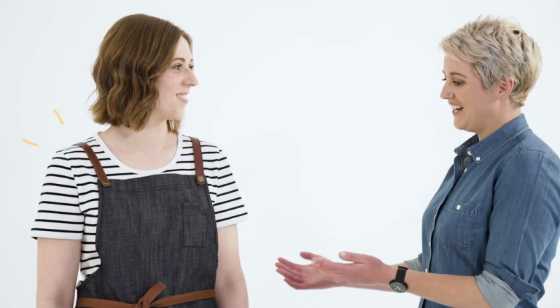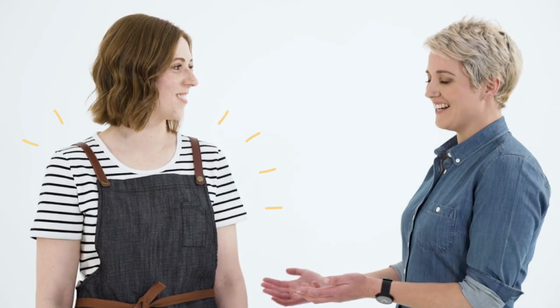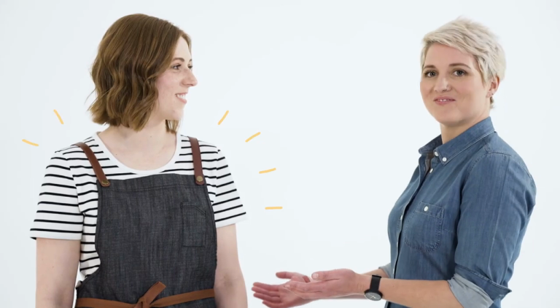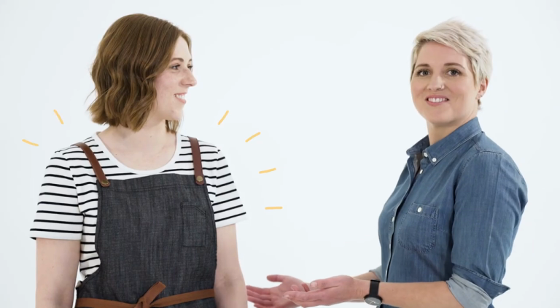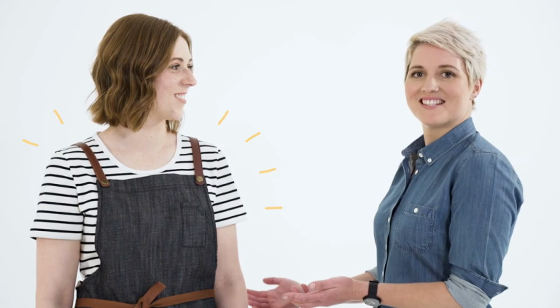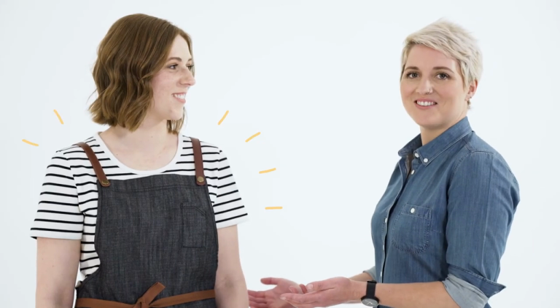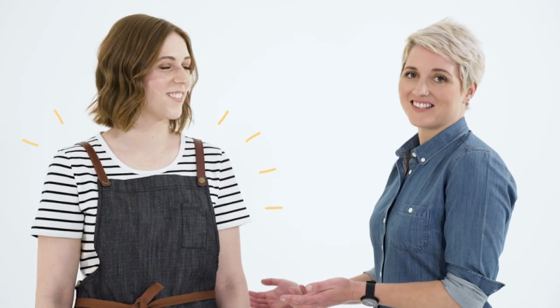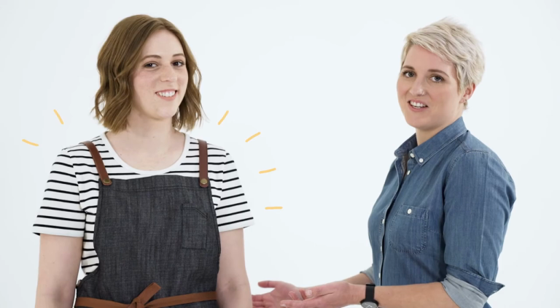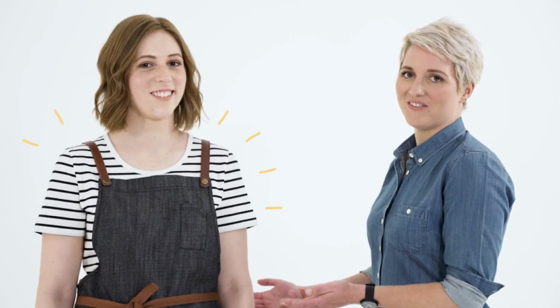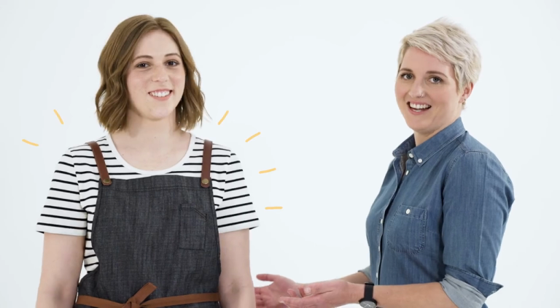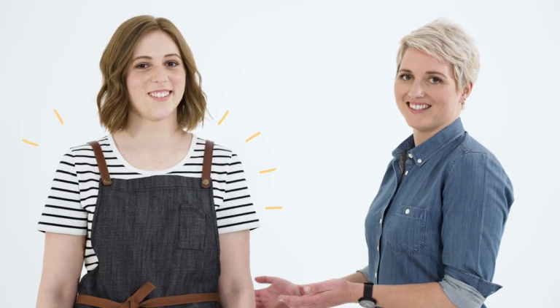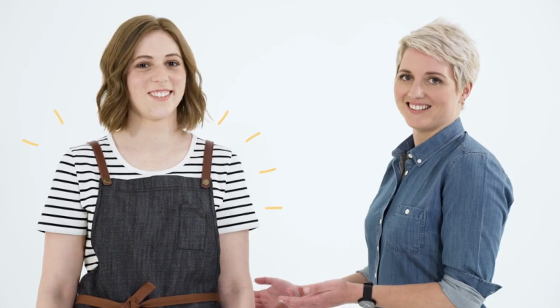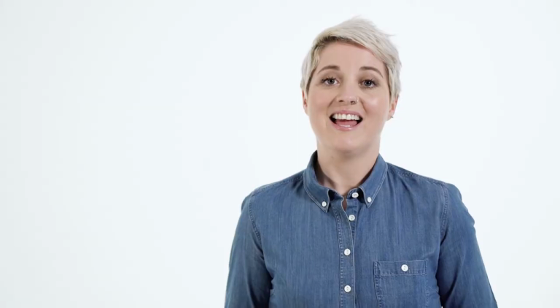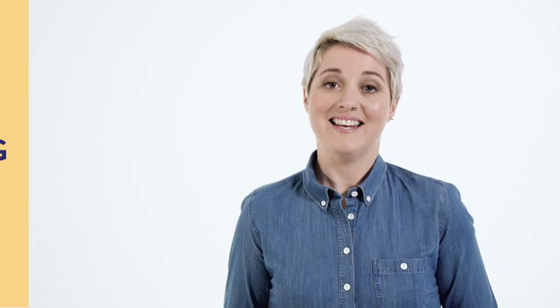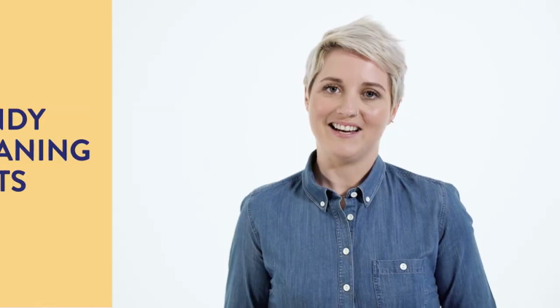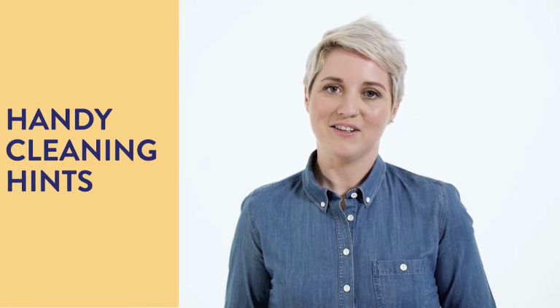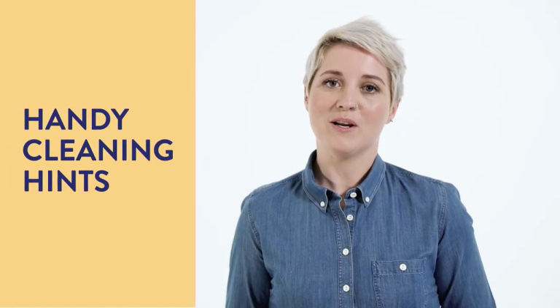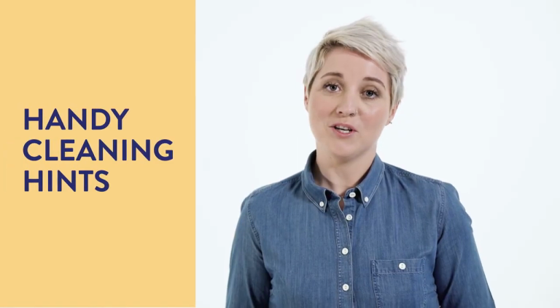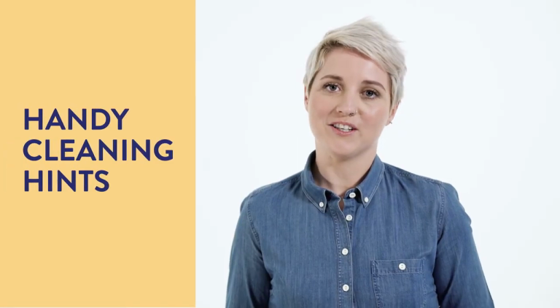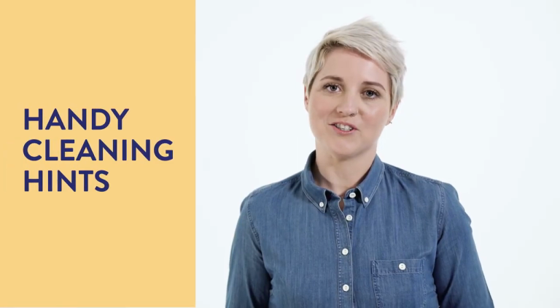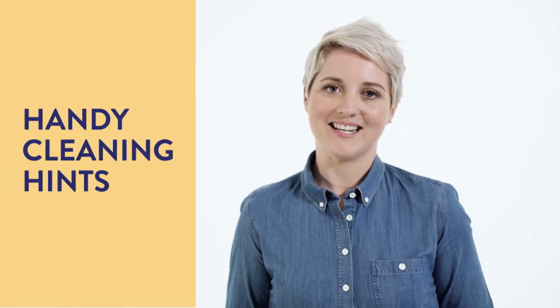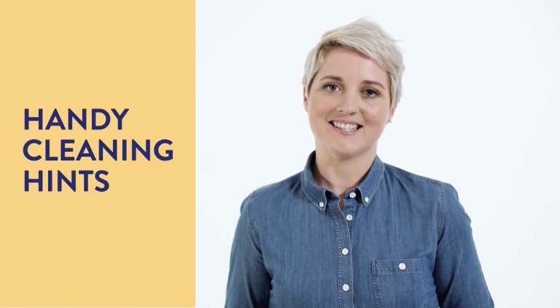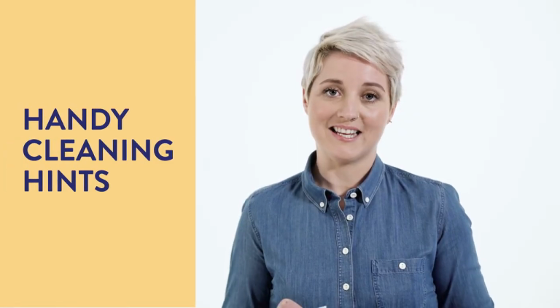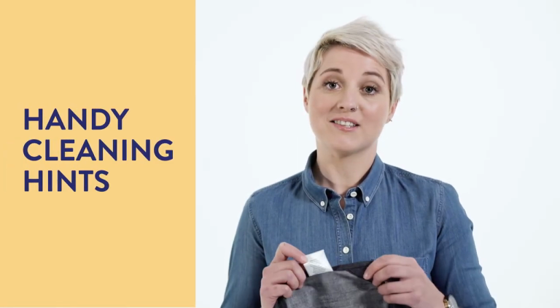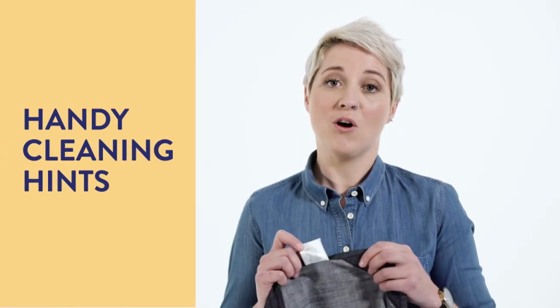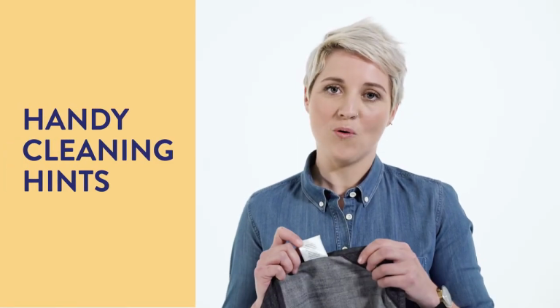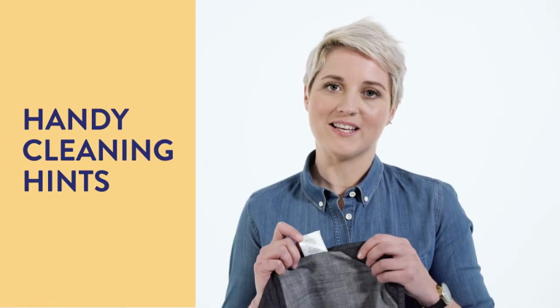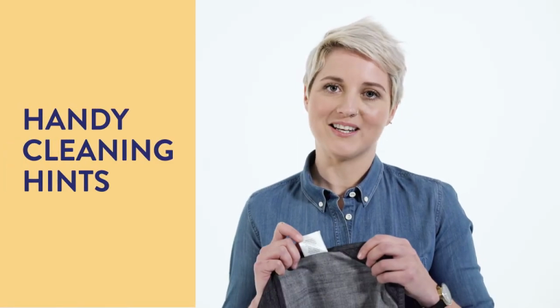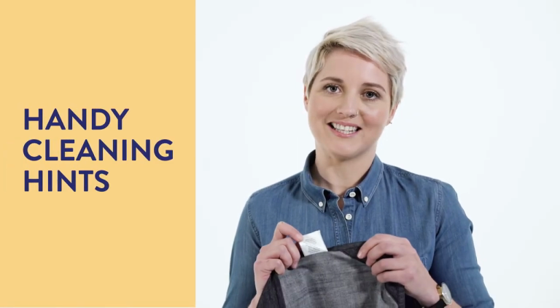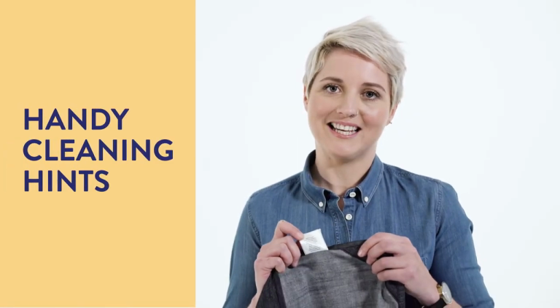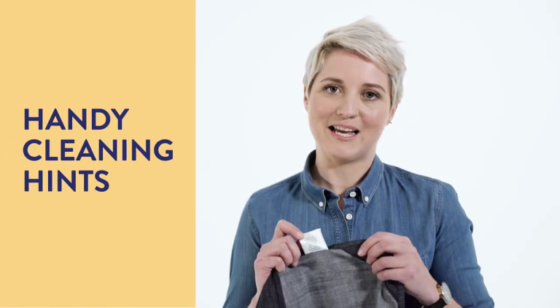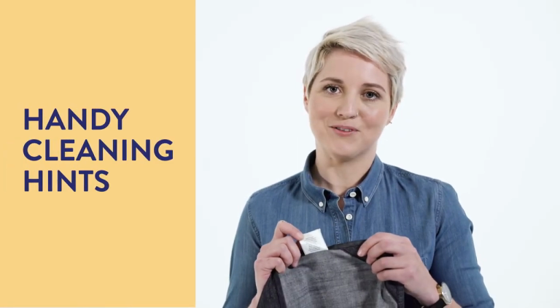Voila! Still looks new right? Now, when washing or treating stains, always read the care label.